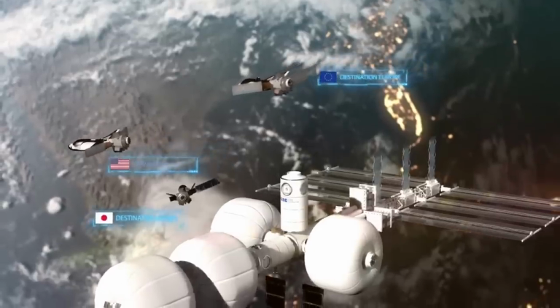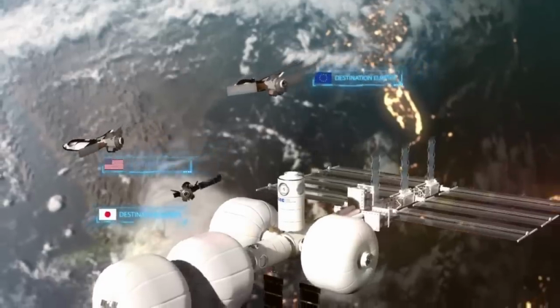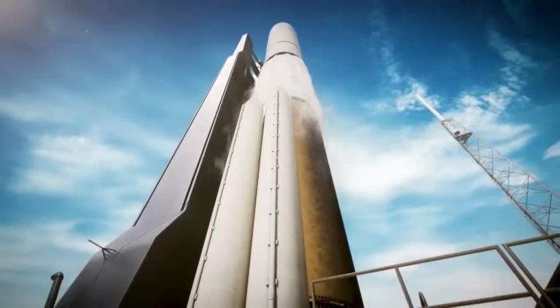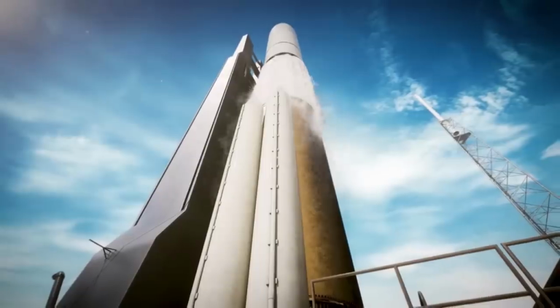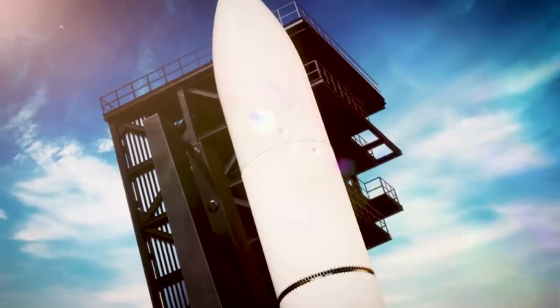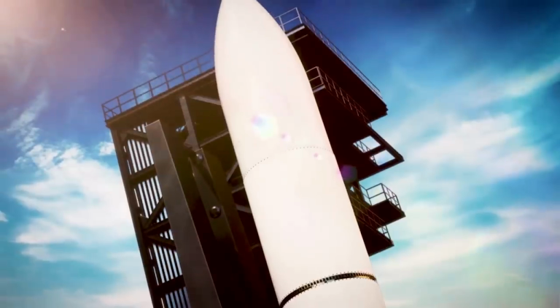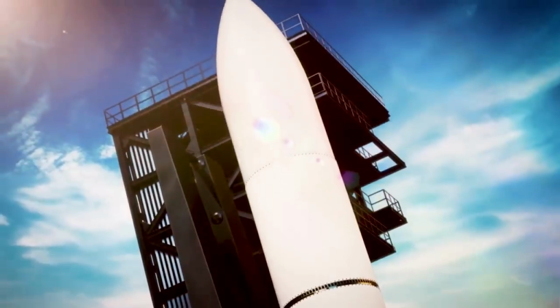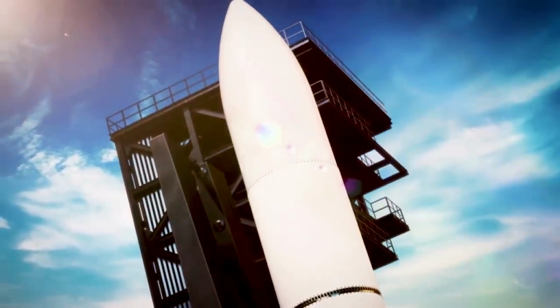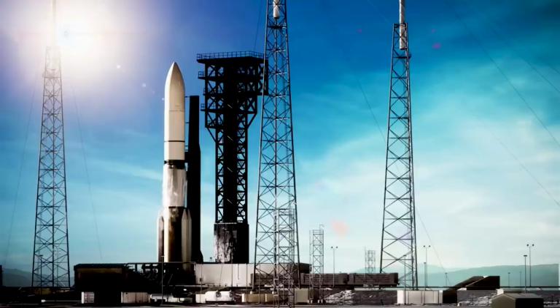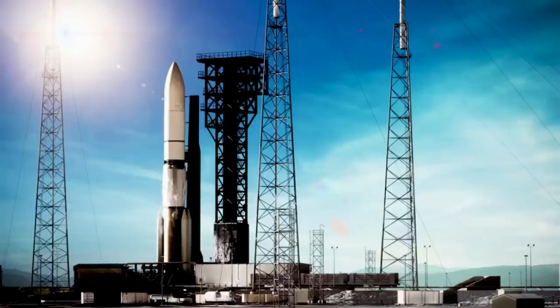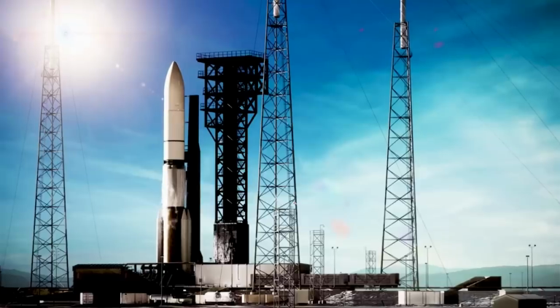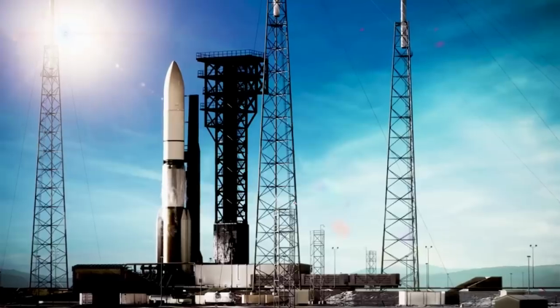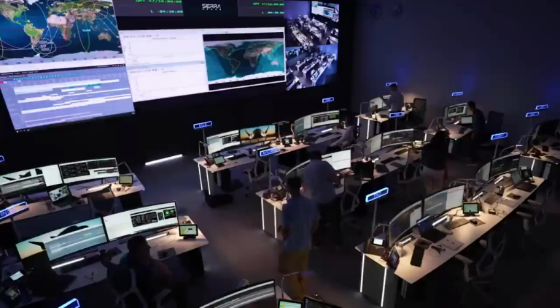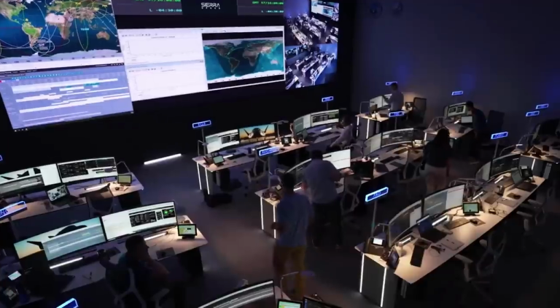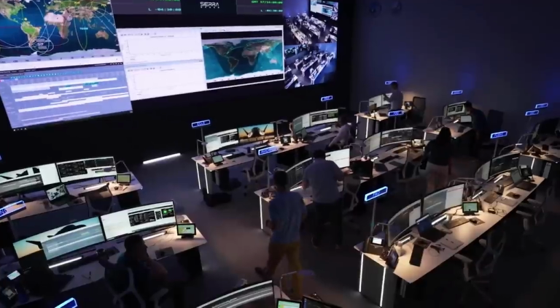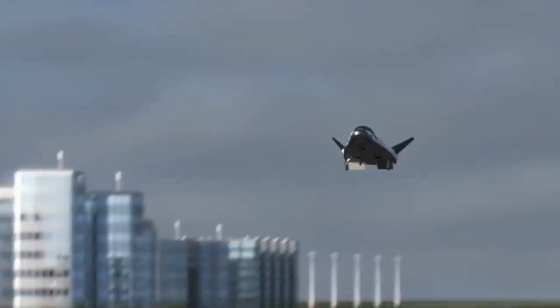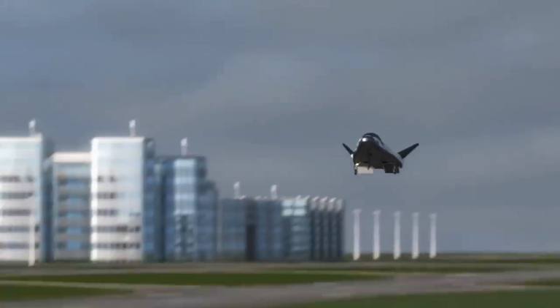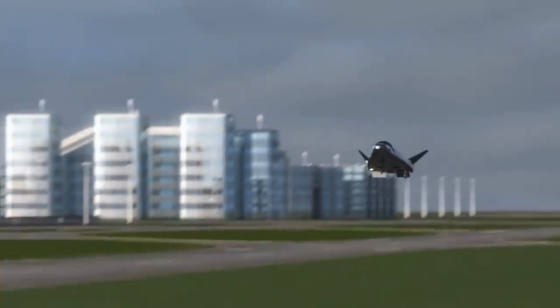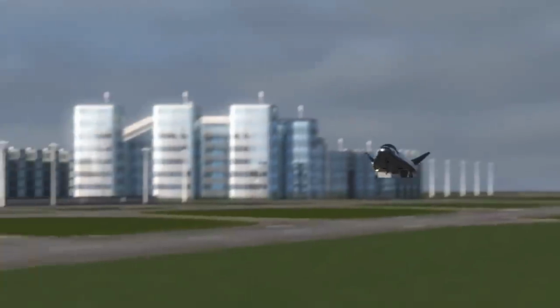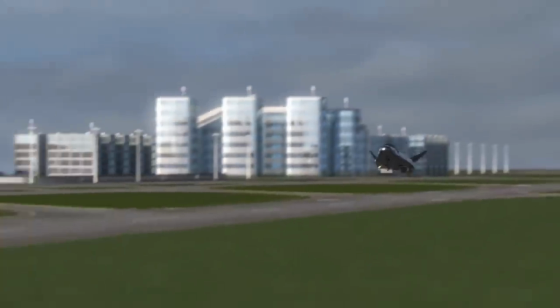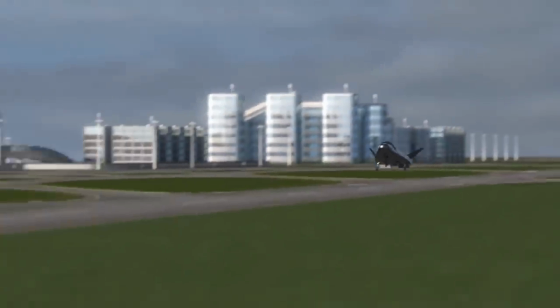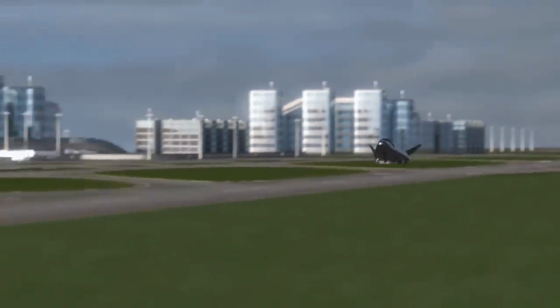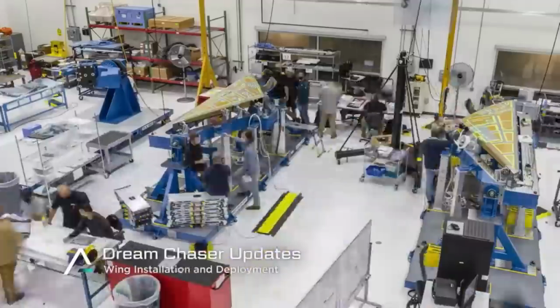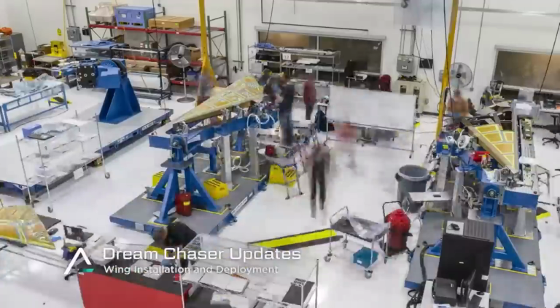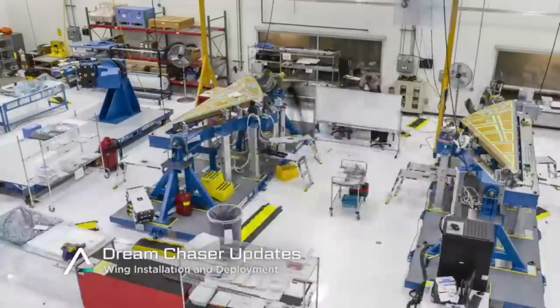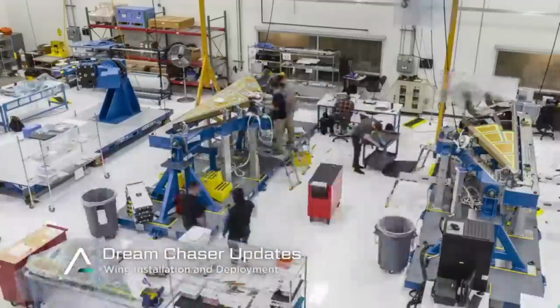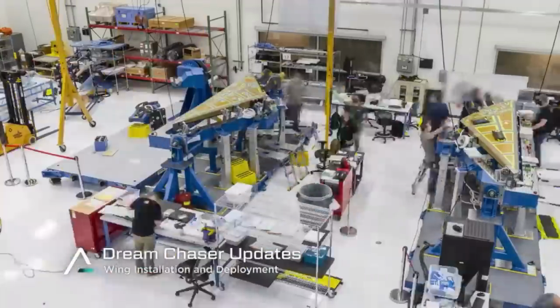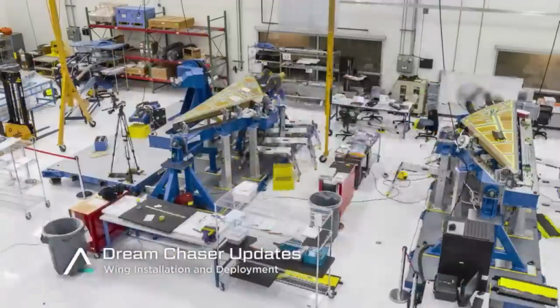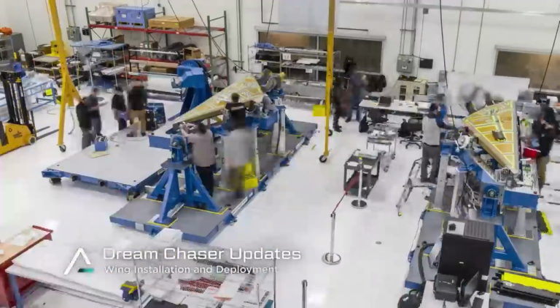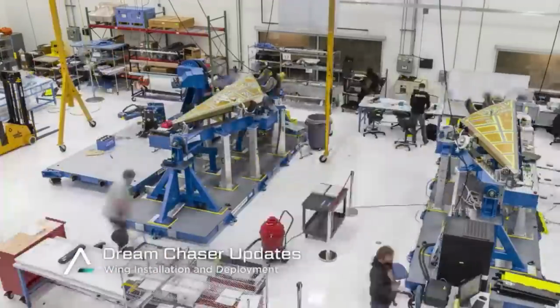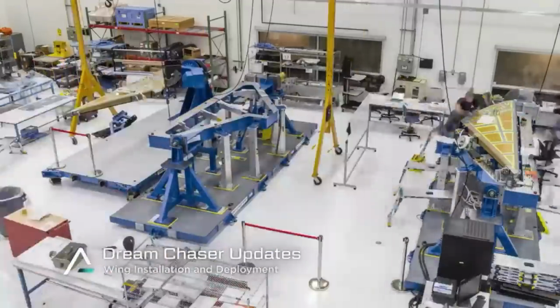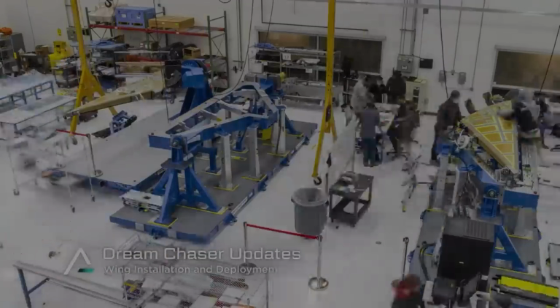Here I'll go more in-depth into the exact design of Dream Chaser, what the first launch will look like, what to expect in the coming months, and more.